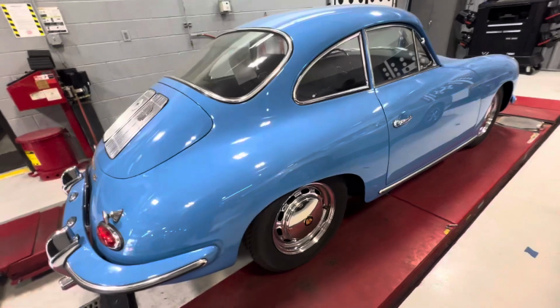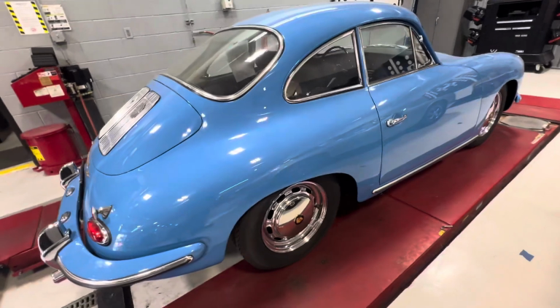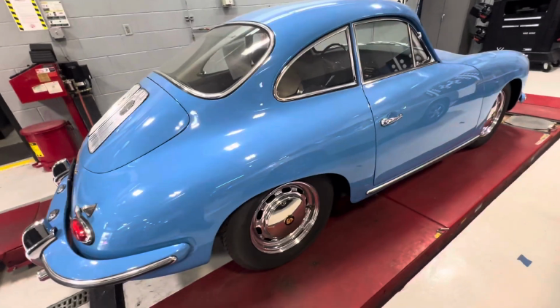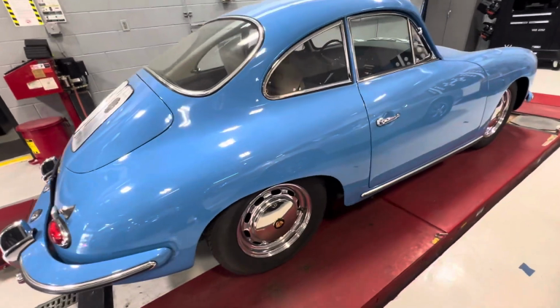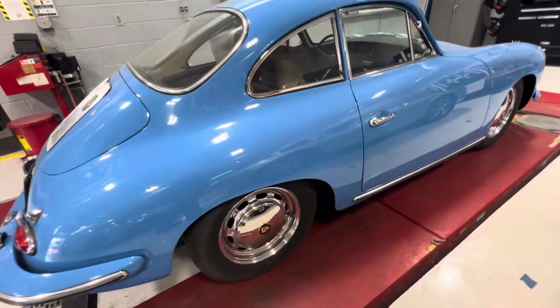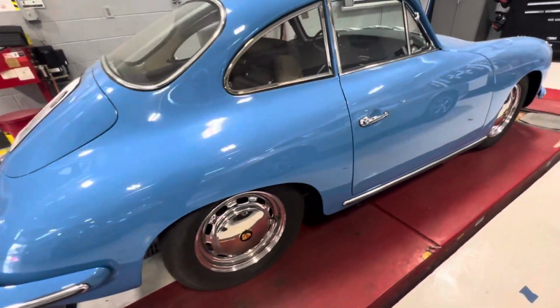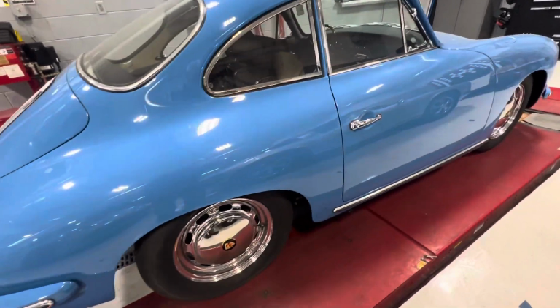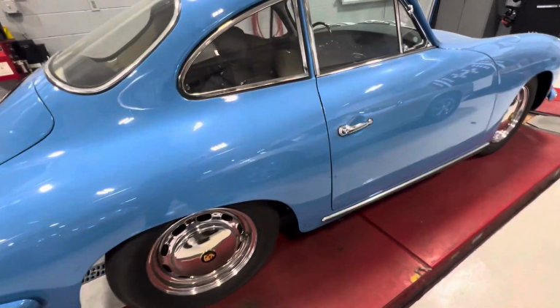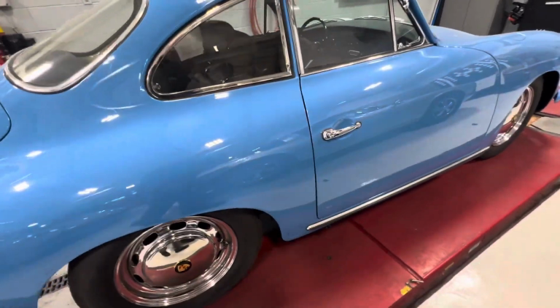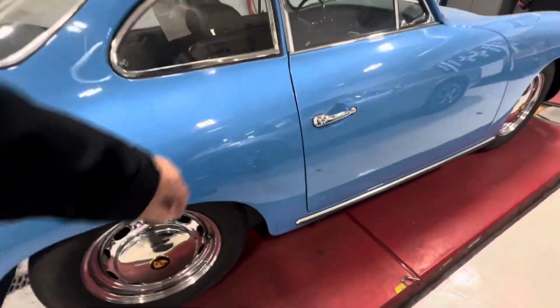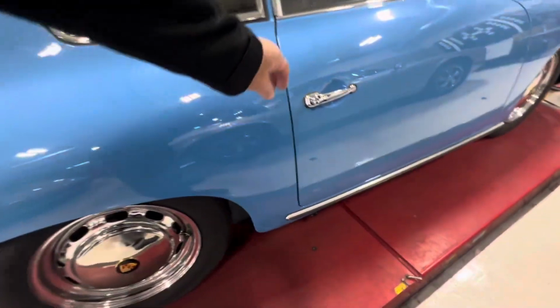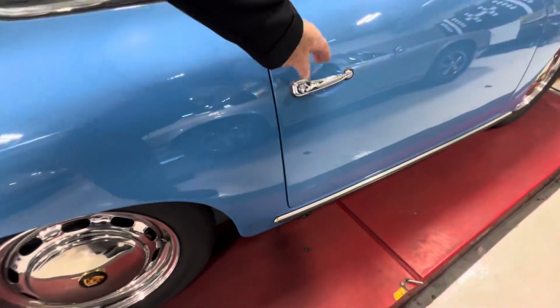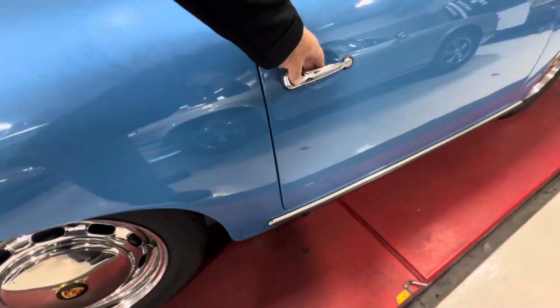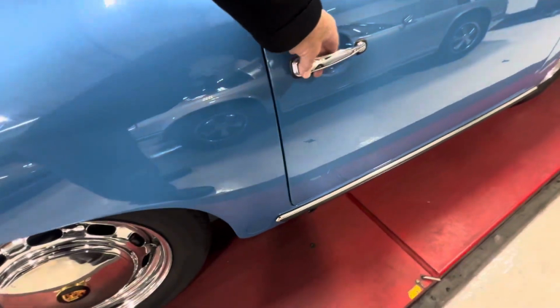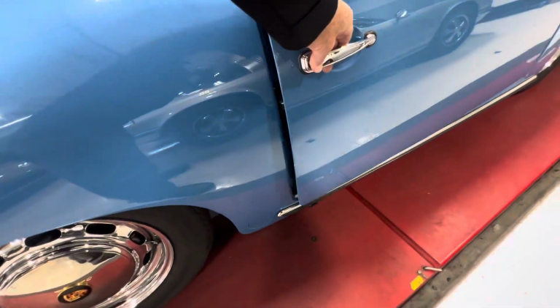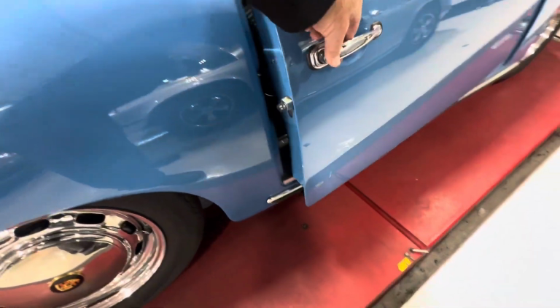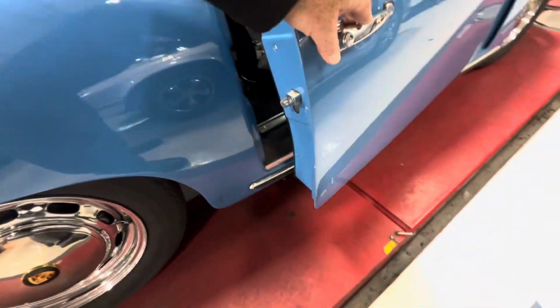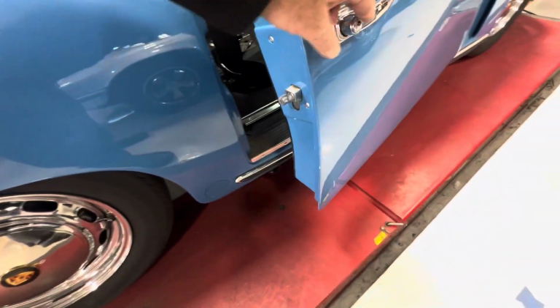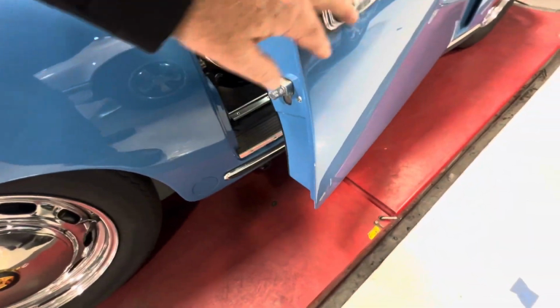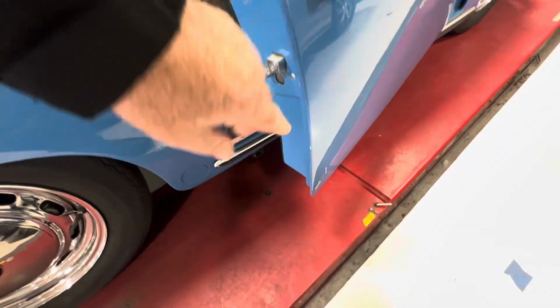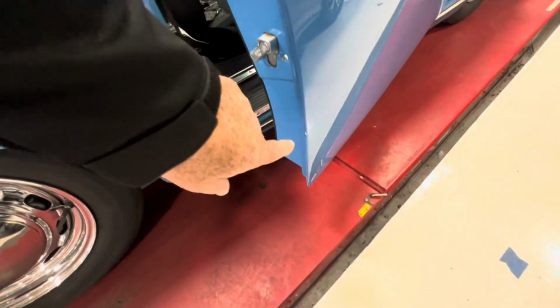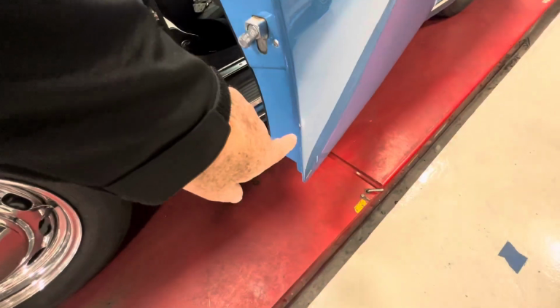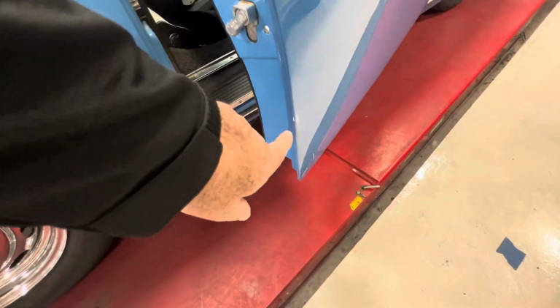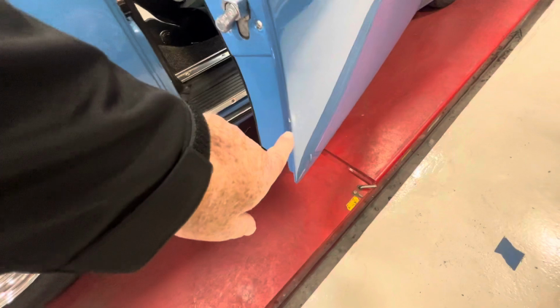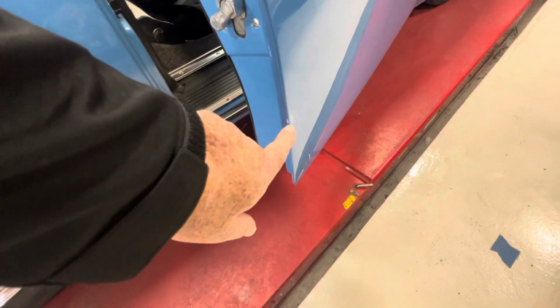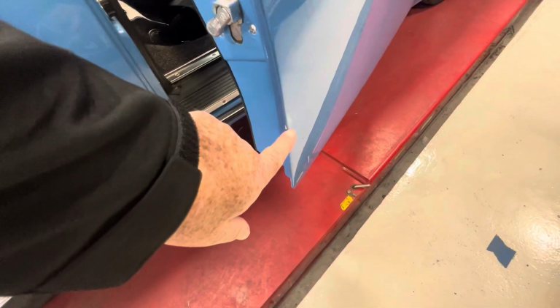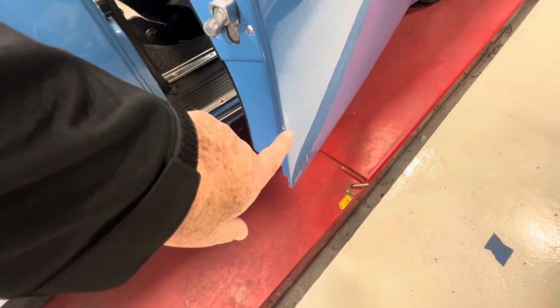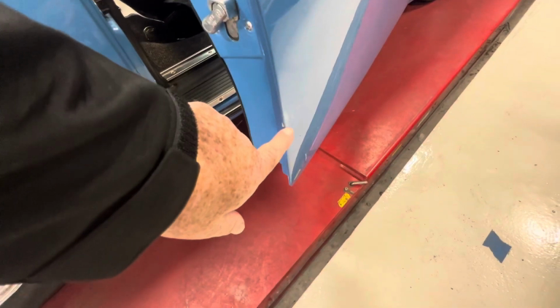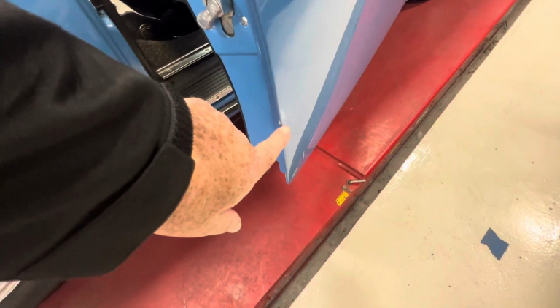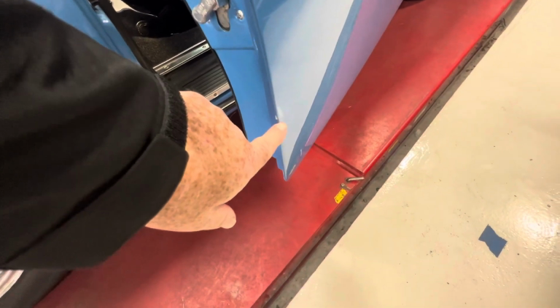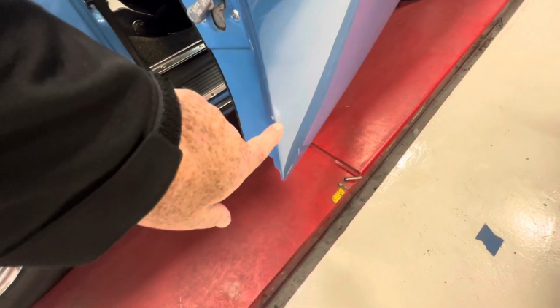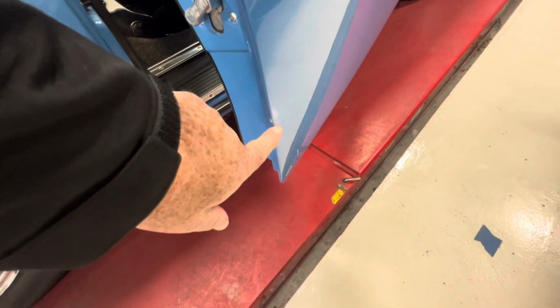The passenger door also has a small chip here.